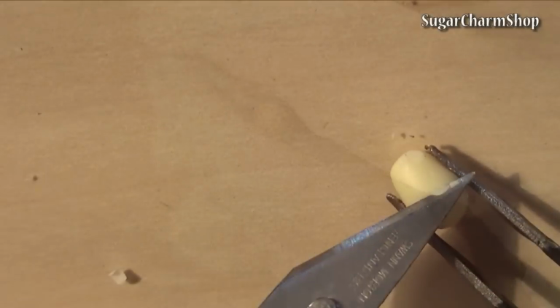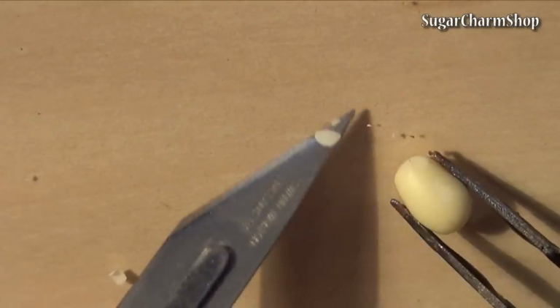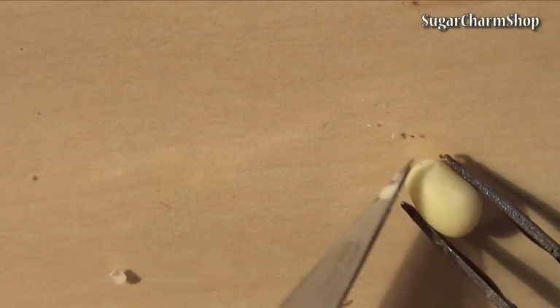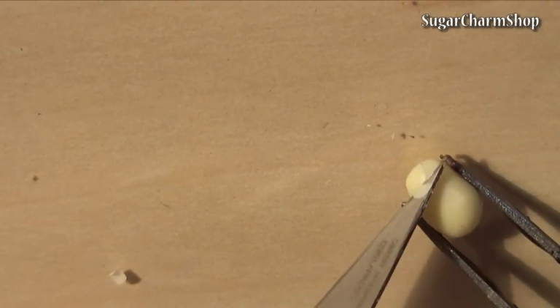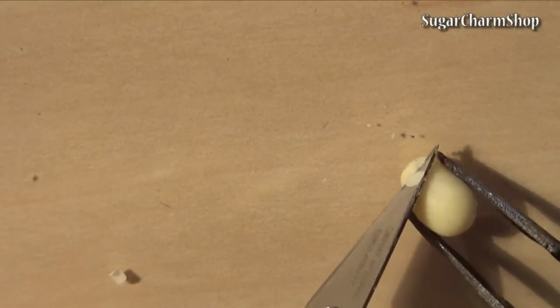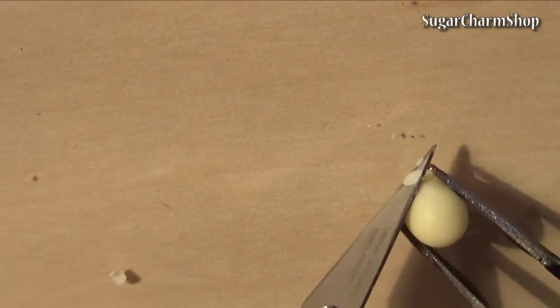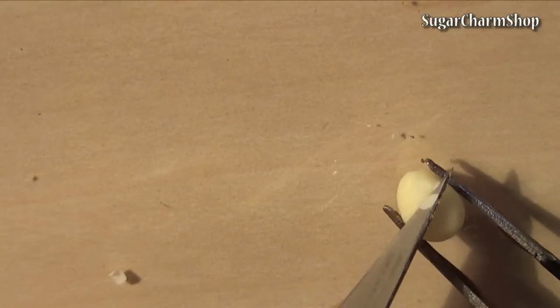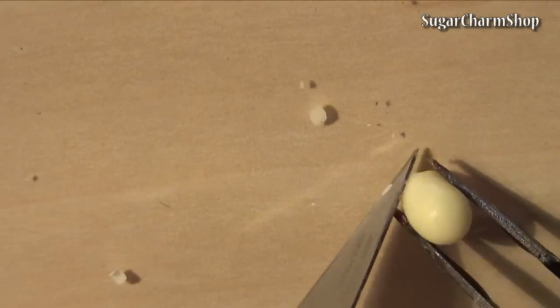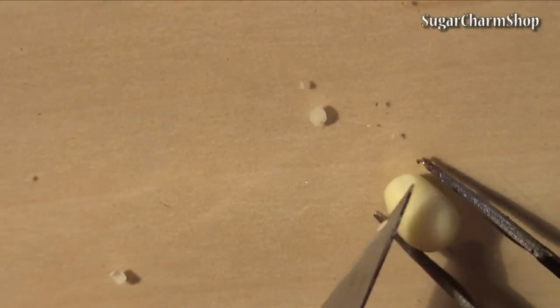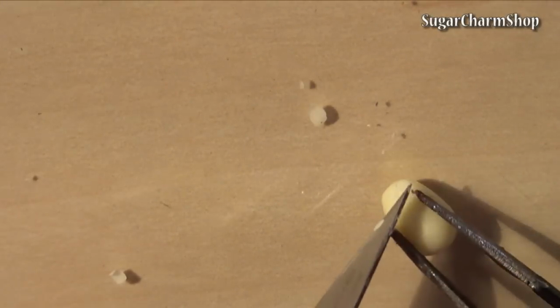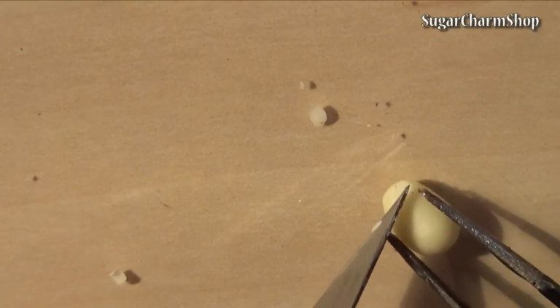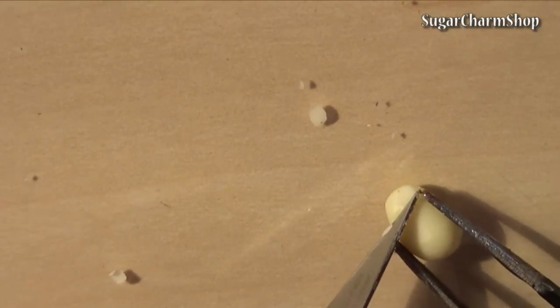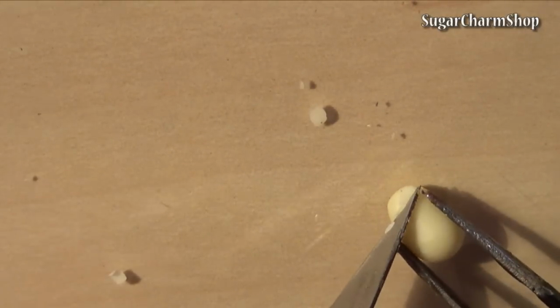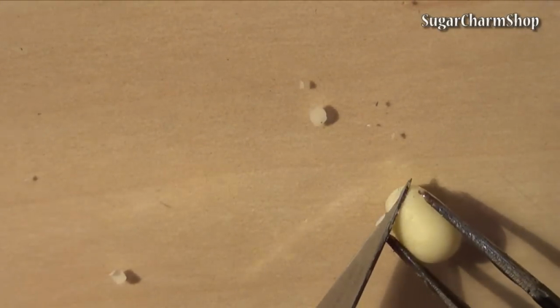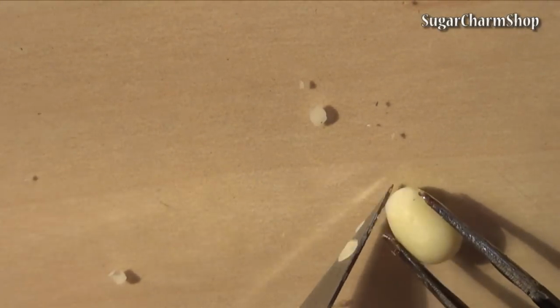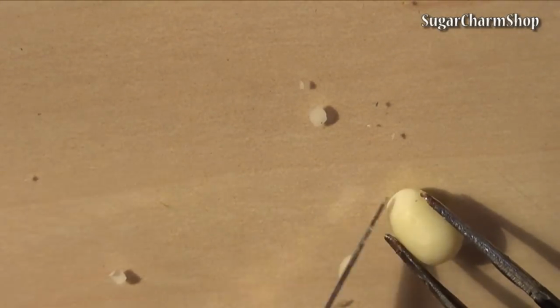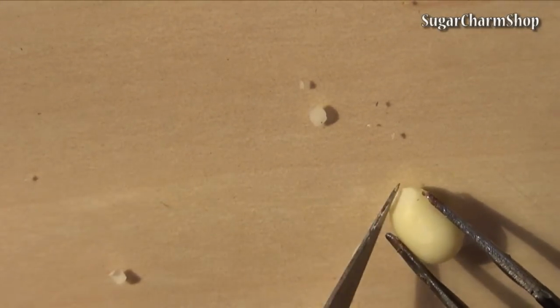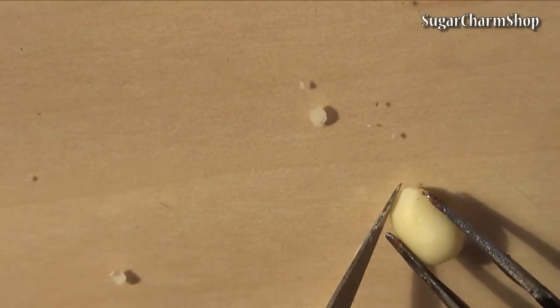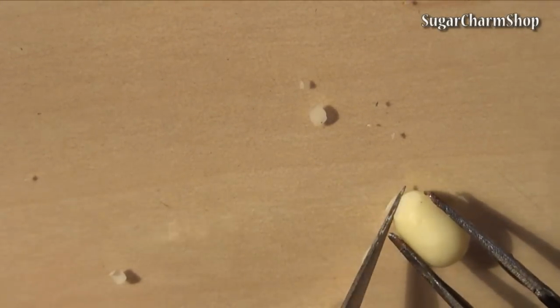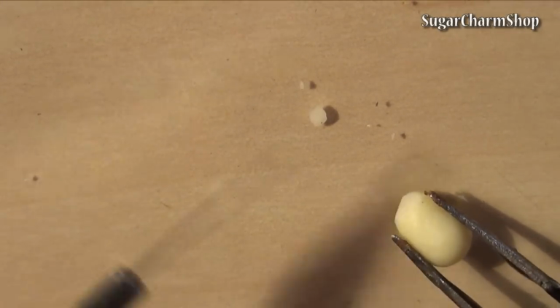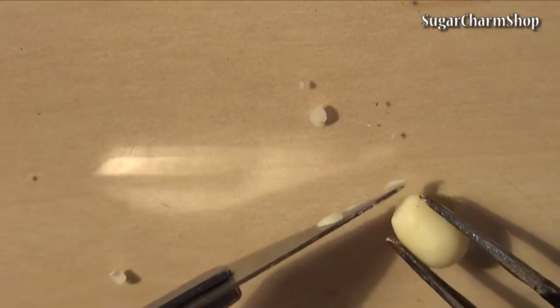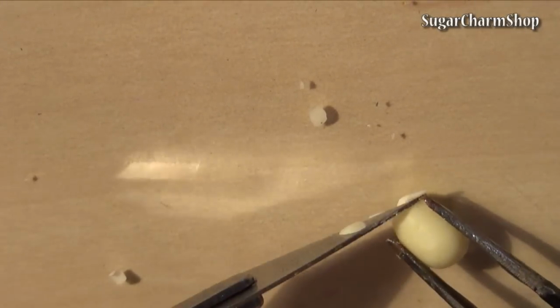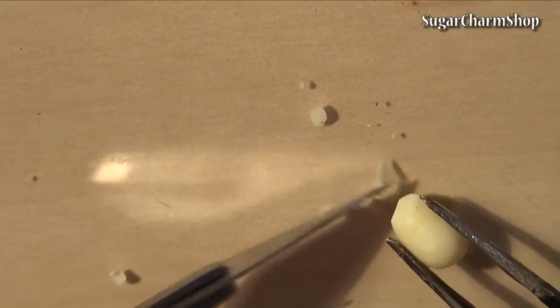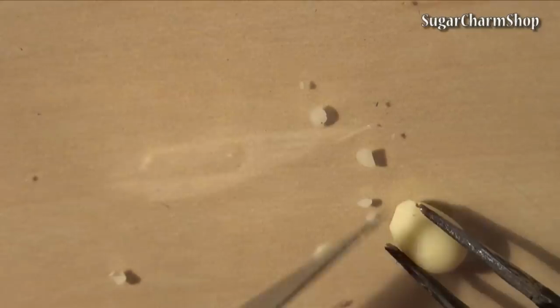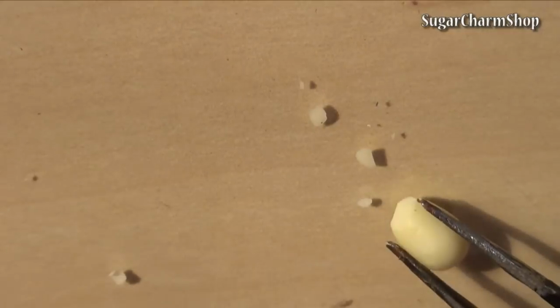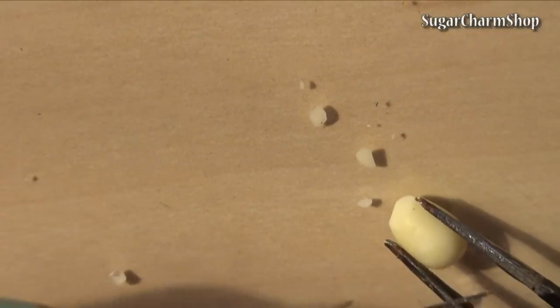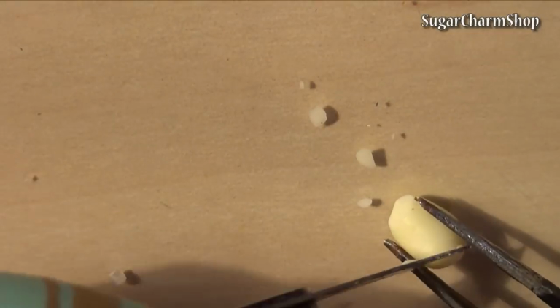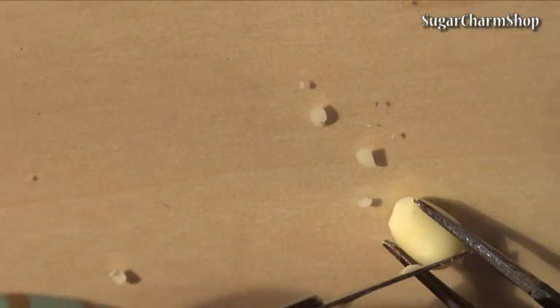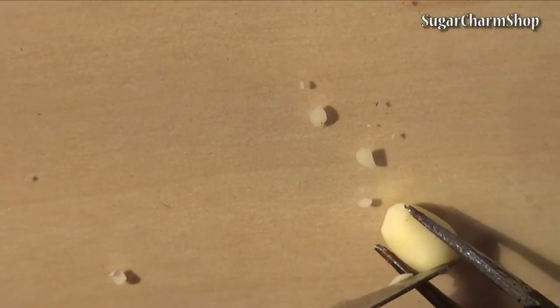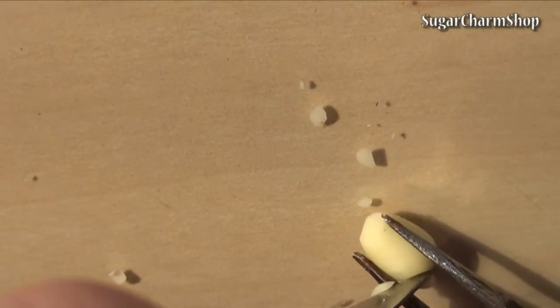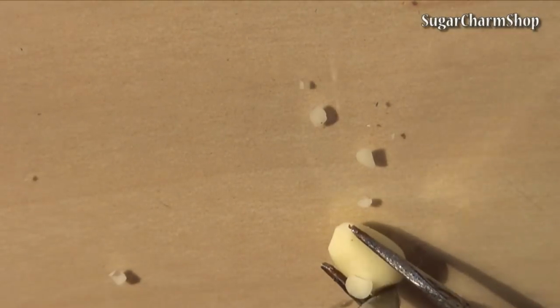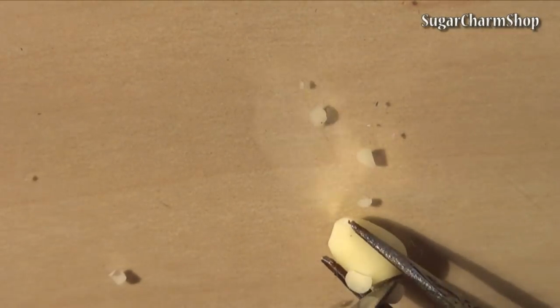After baking, you can use your X-Acto knife to cut off some small pieces like this.